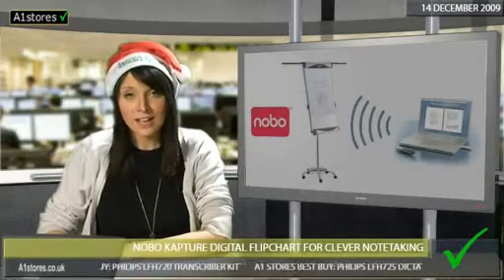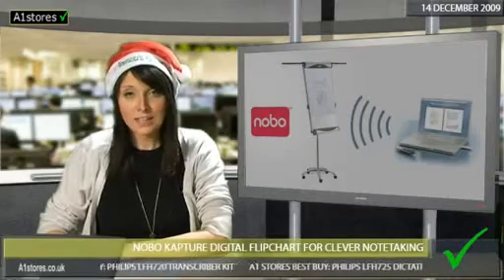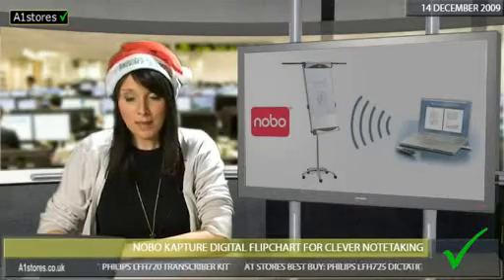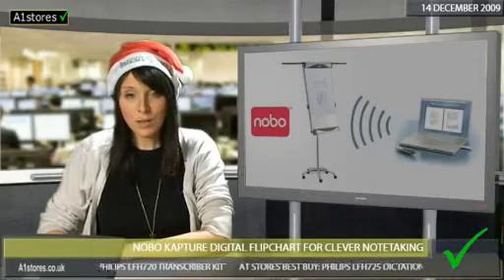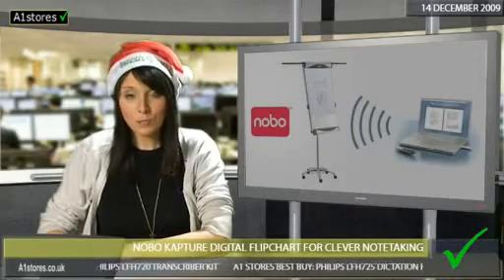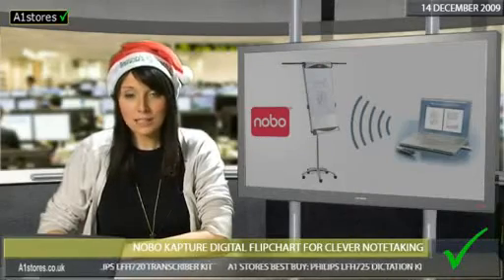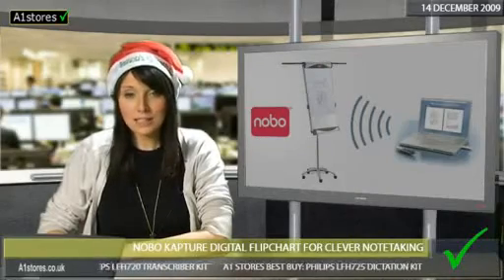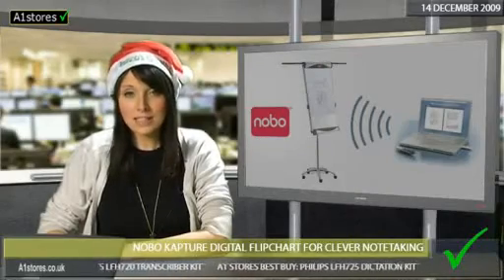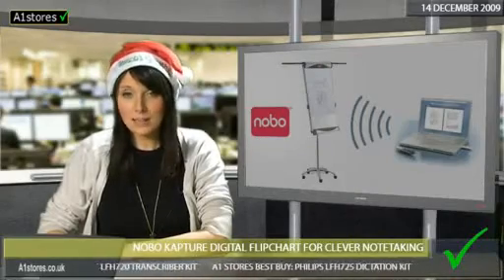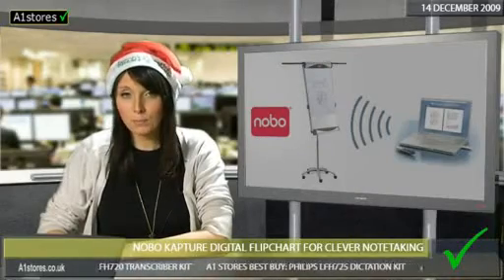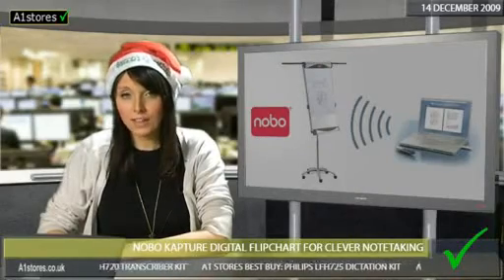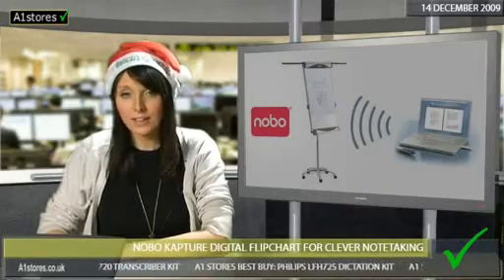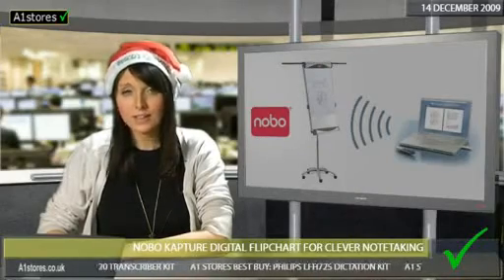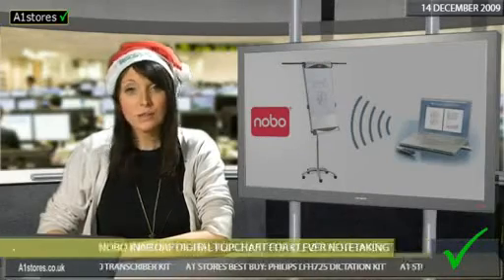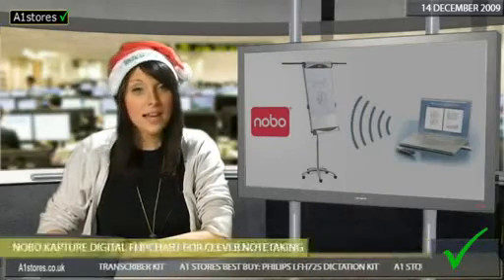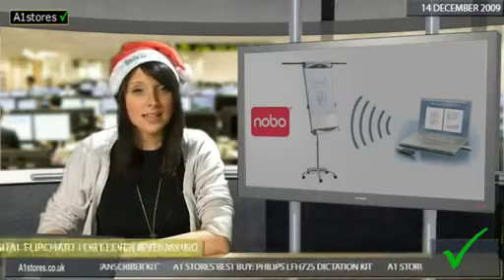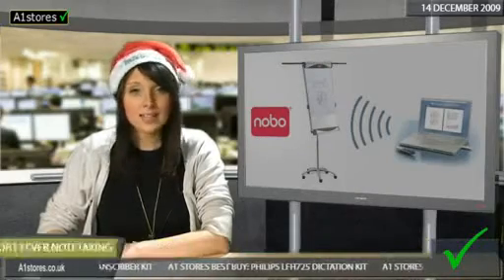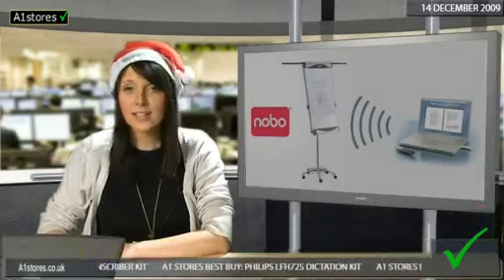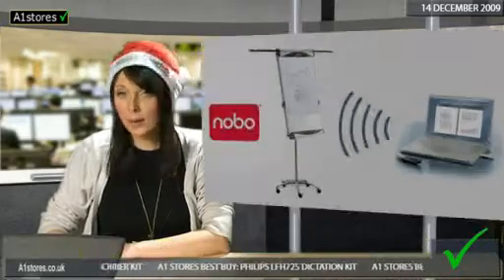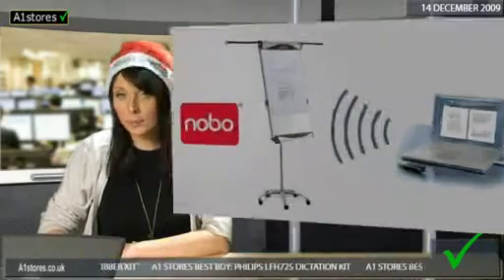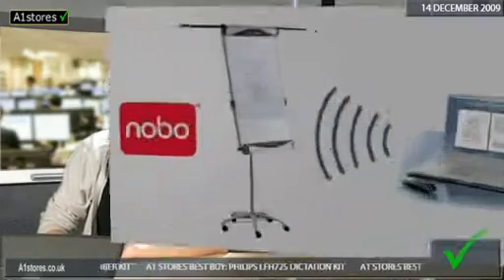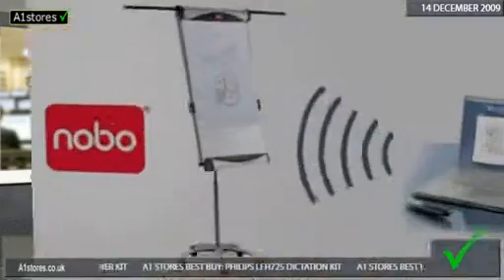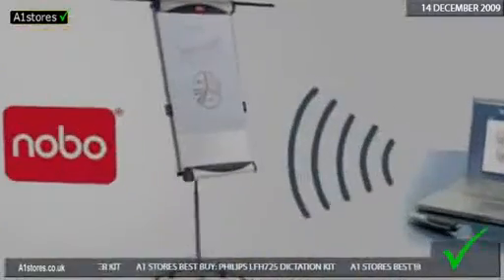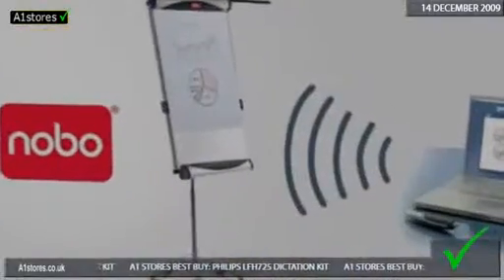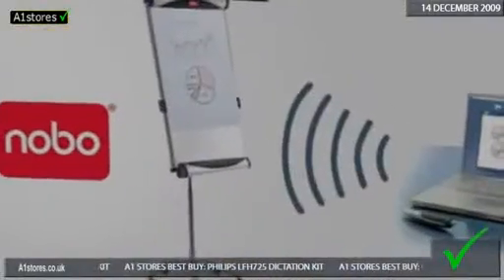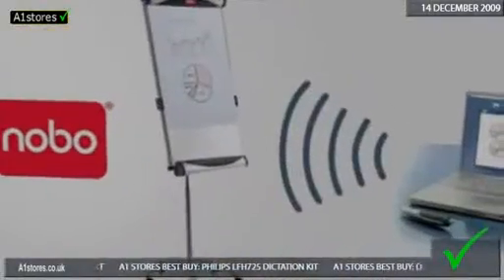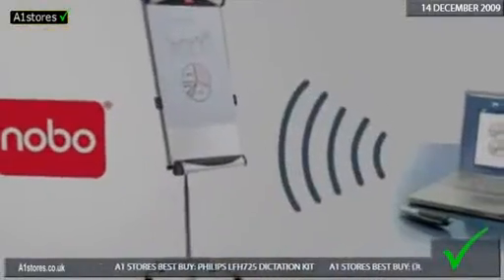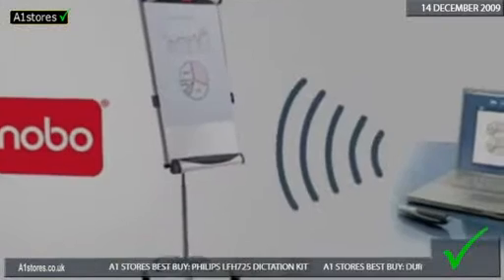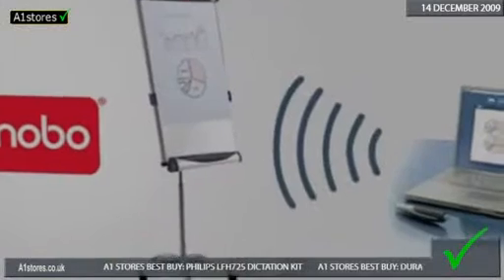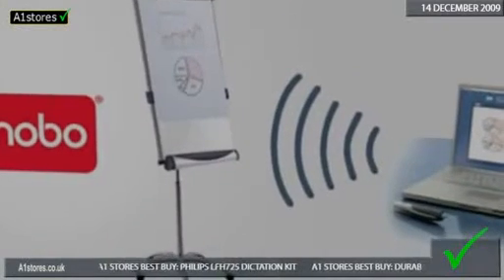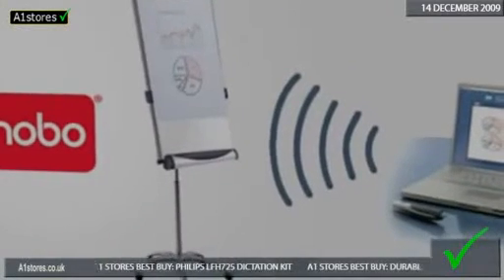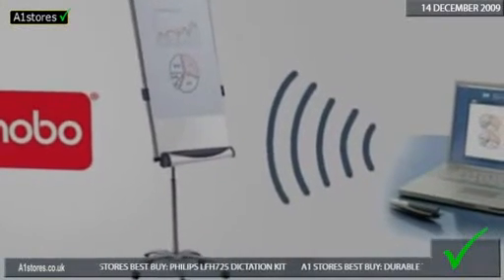So make your meeting simpler. Create. Capture. Communicate with Nobo.